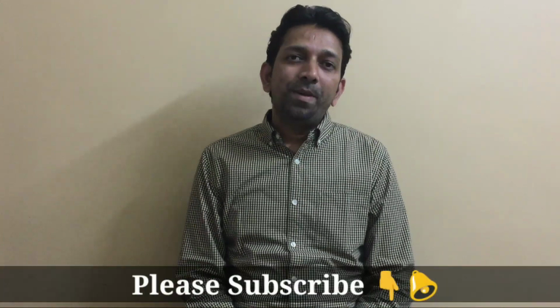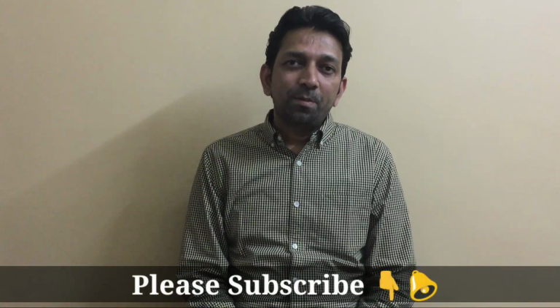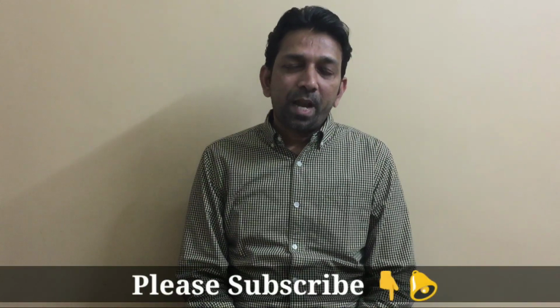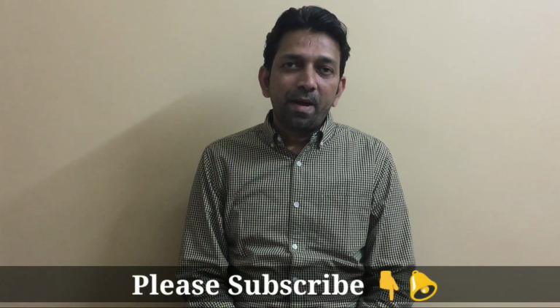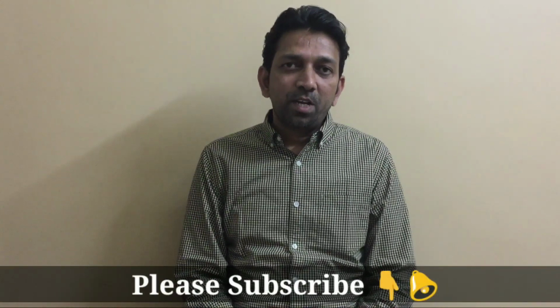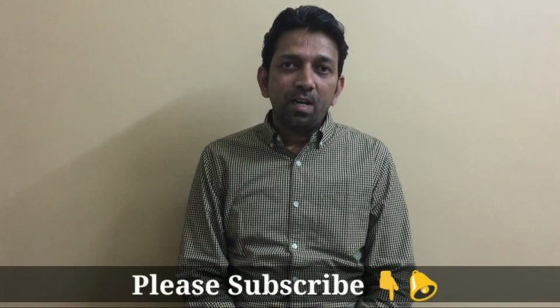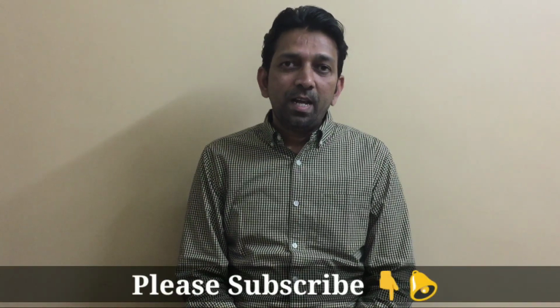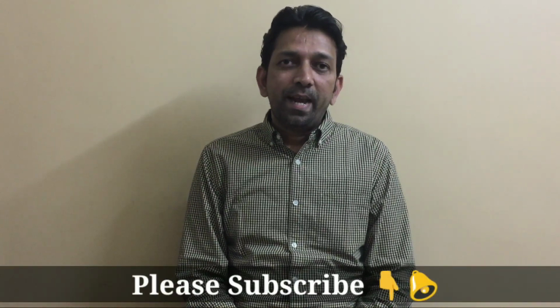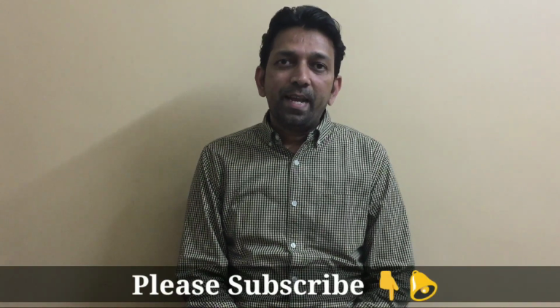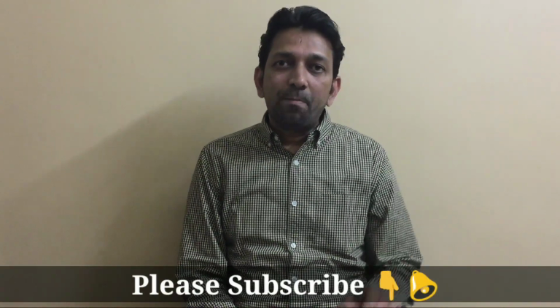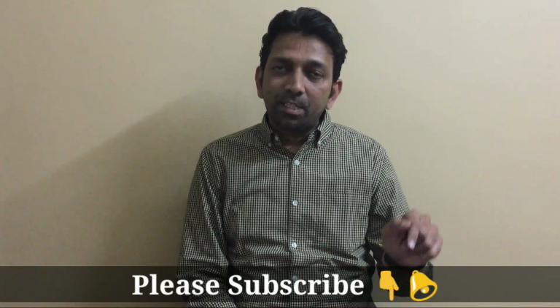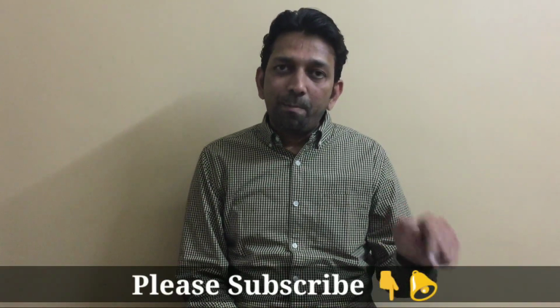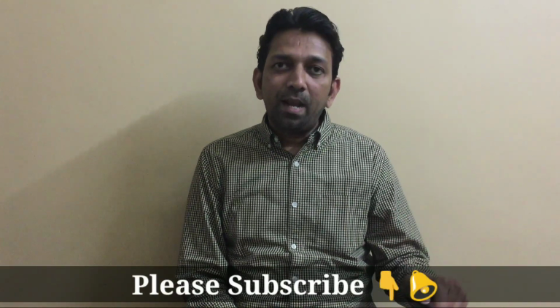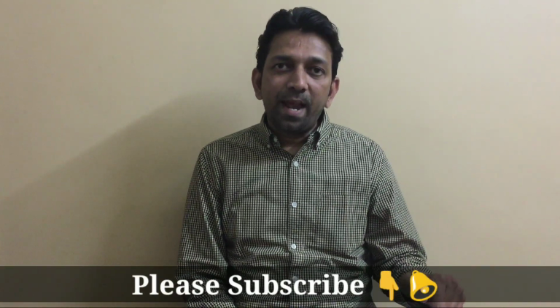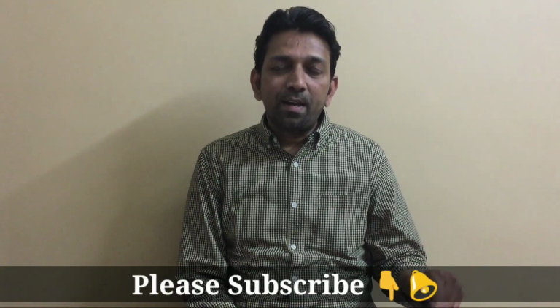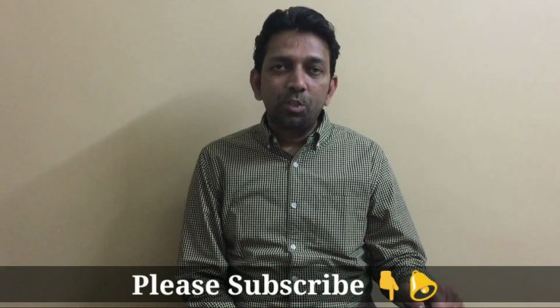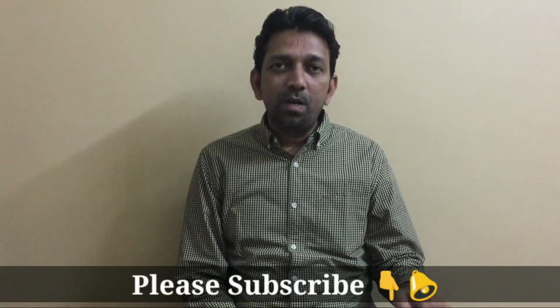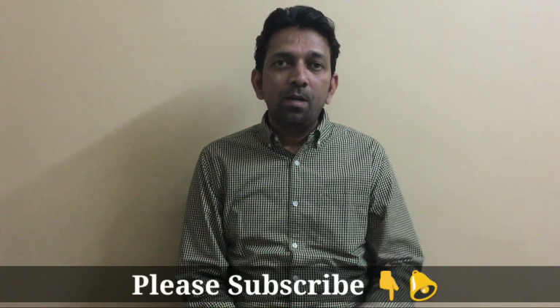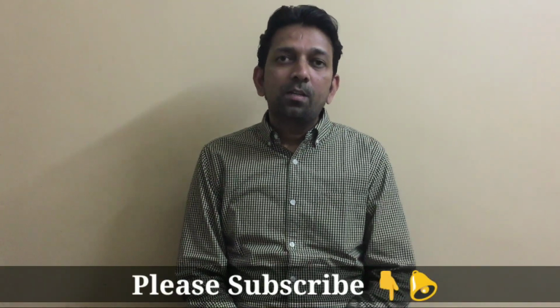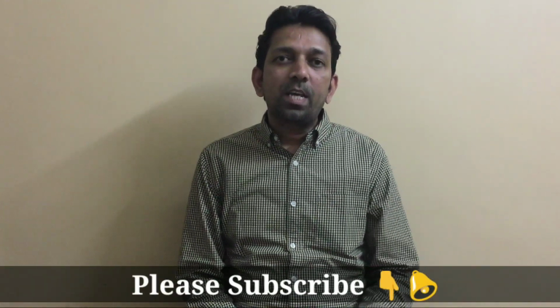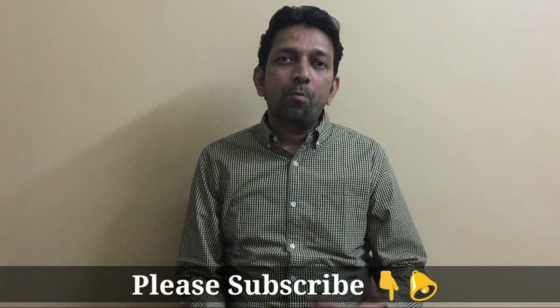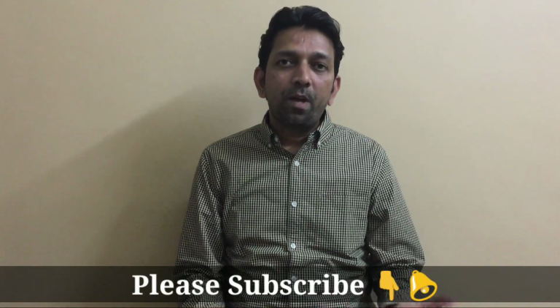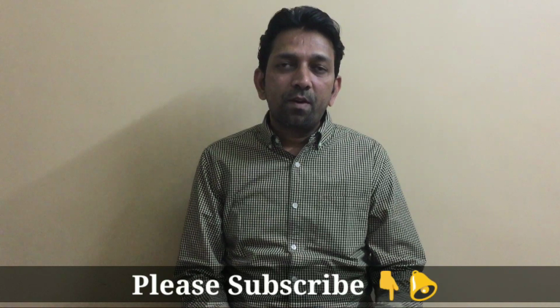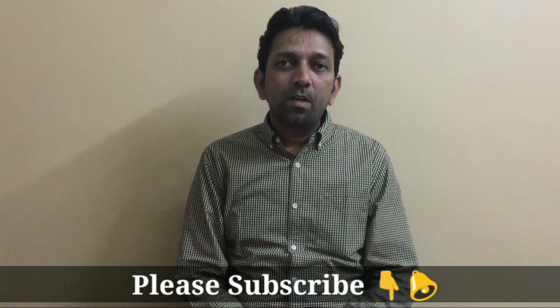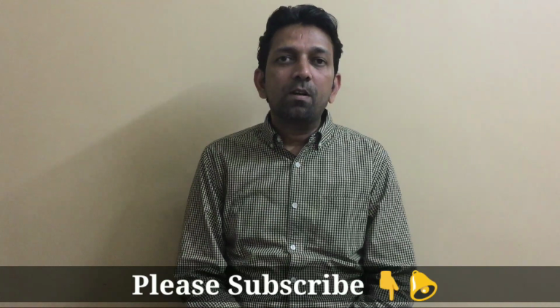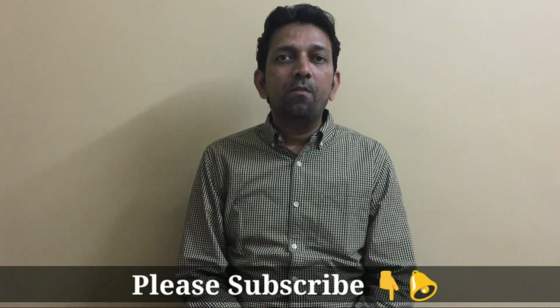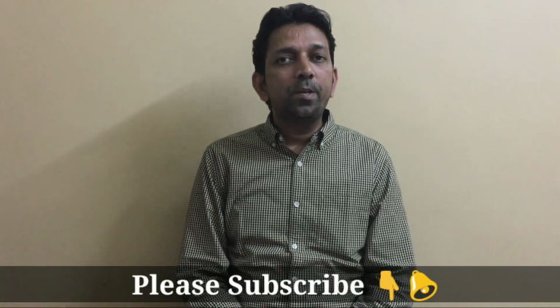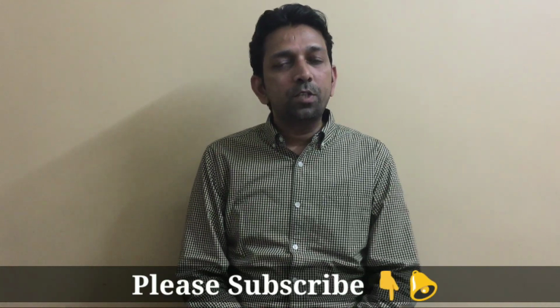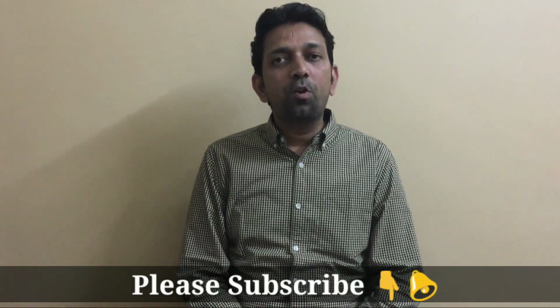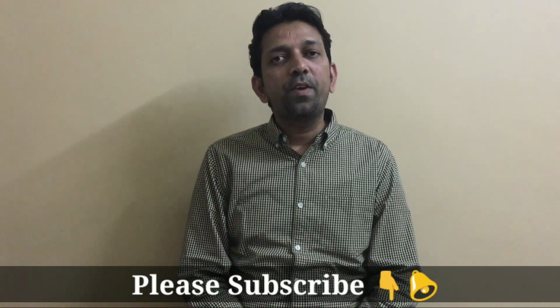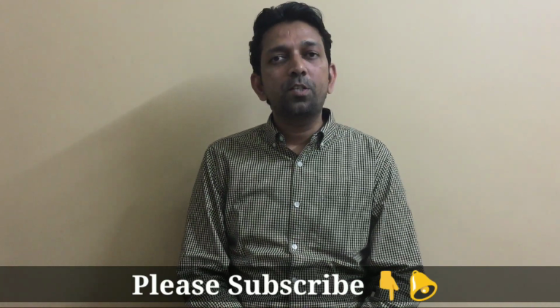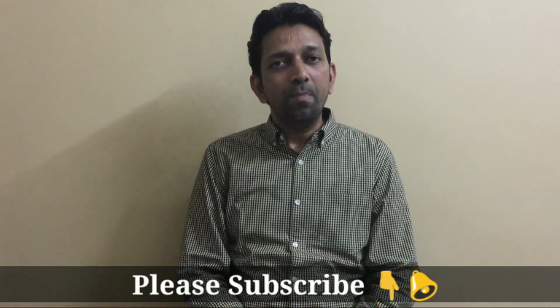Before that, please subscribe to my channel and press the bell icon as well, so that you will get notifications of my videos.